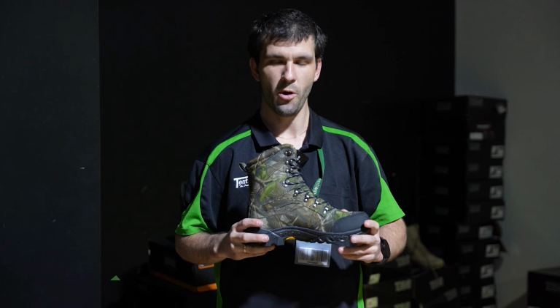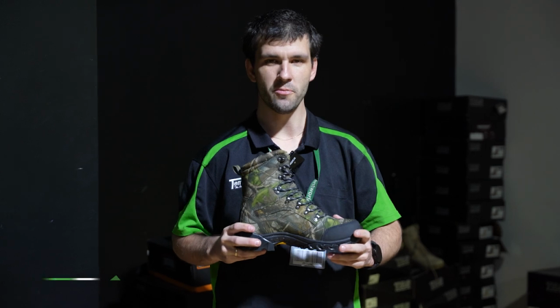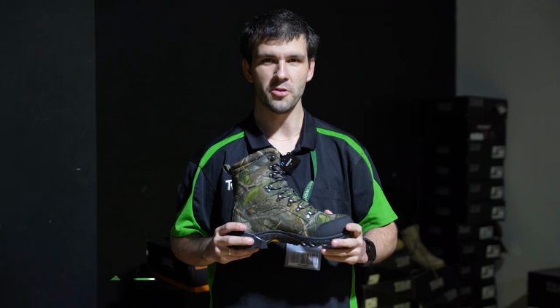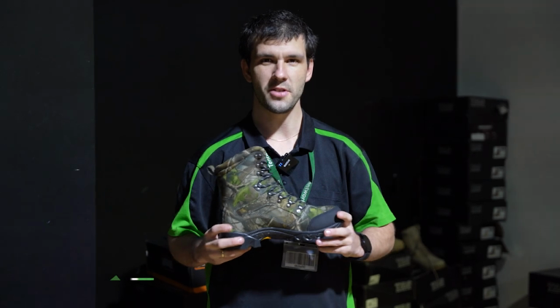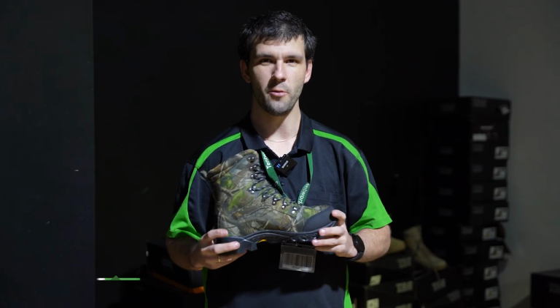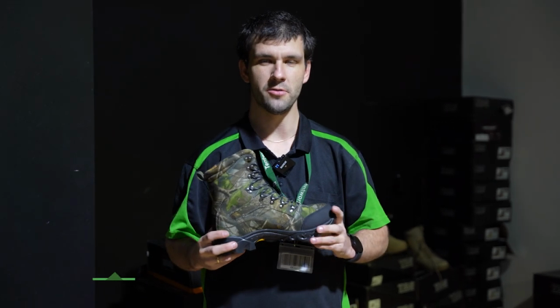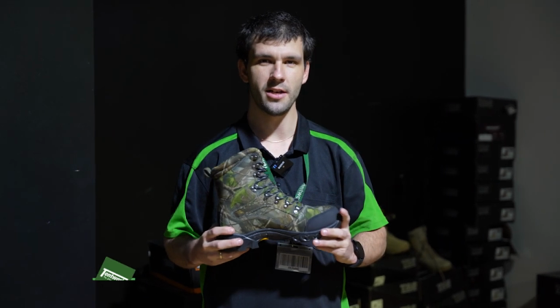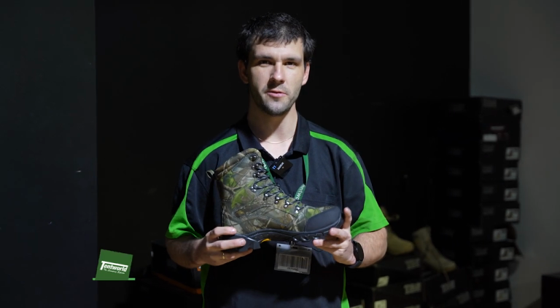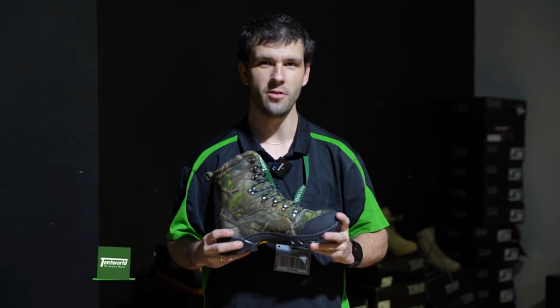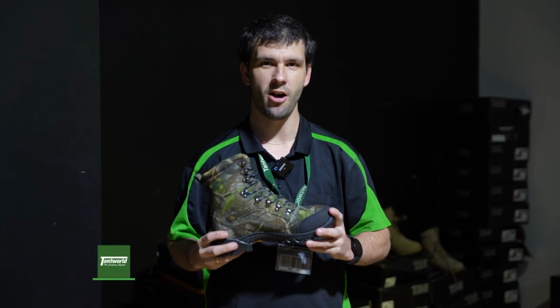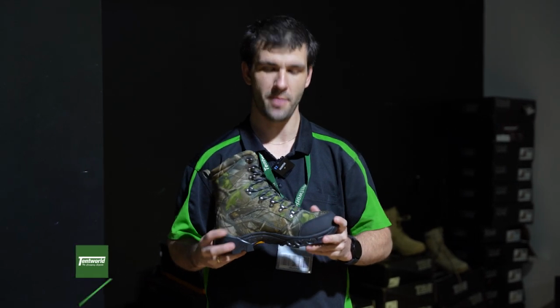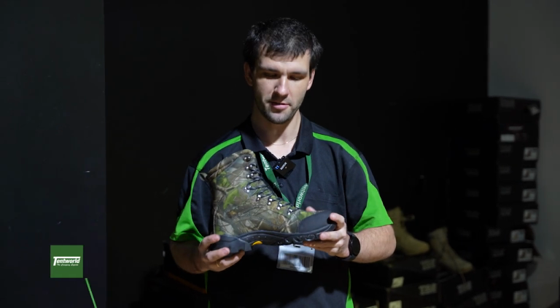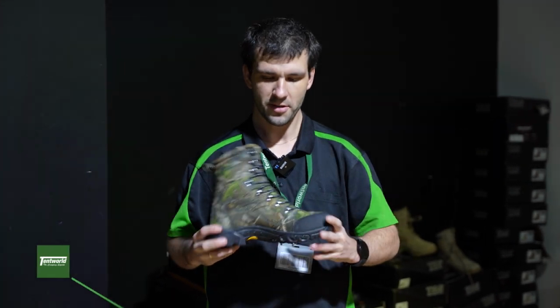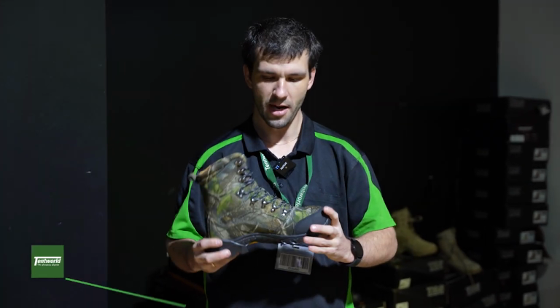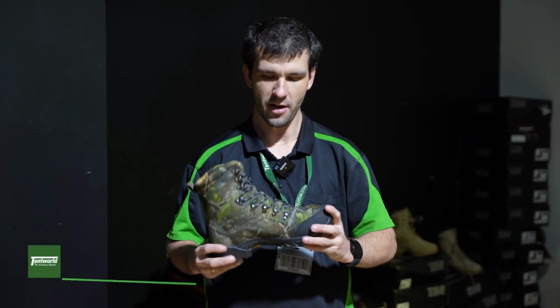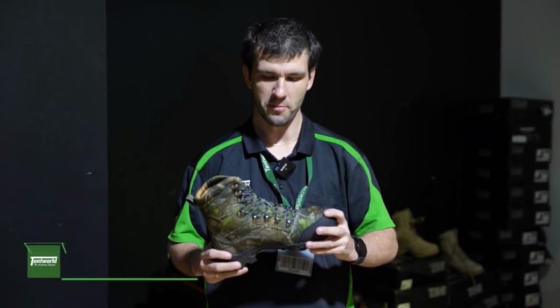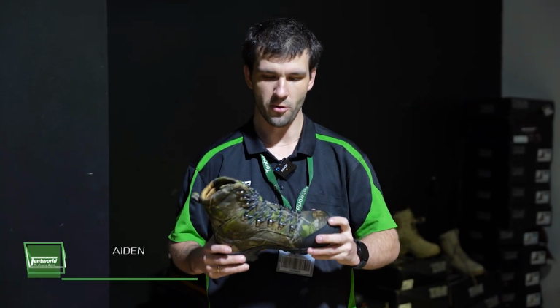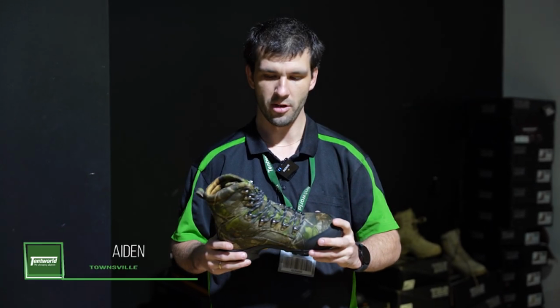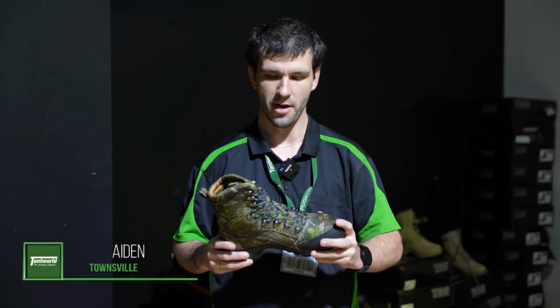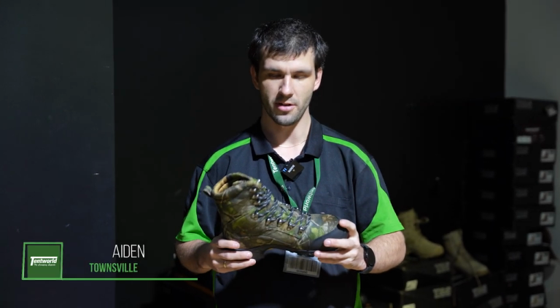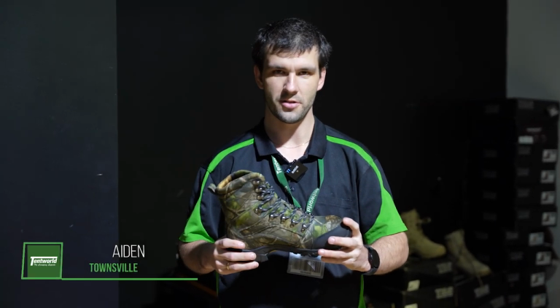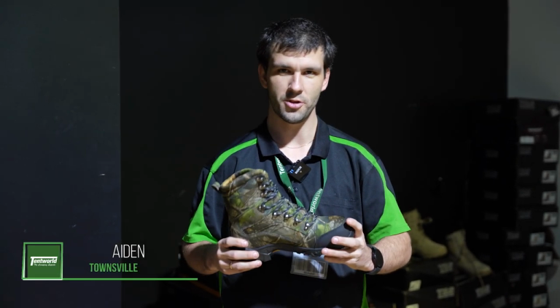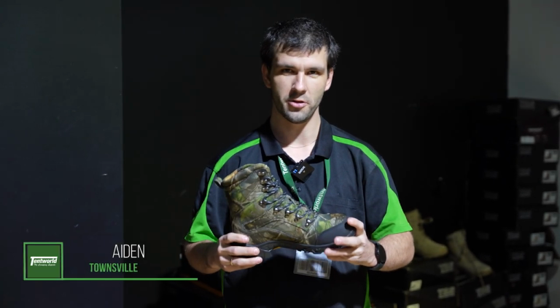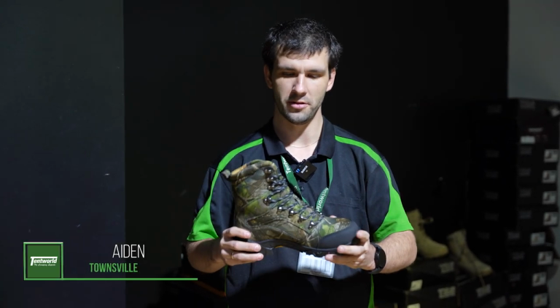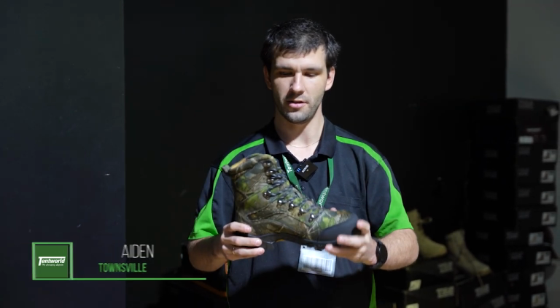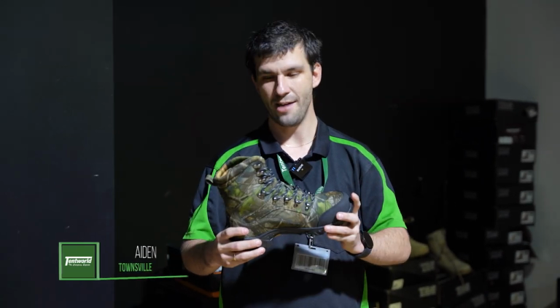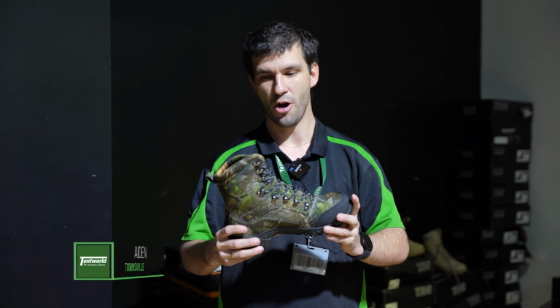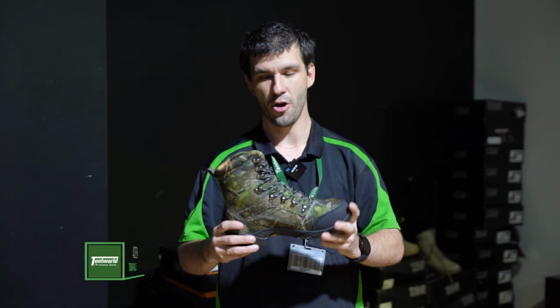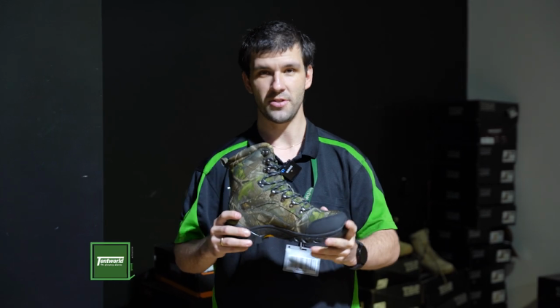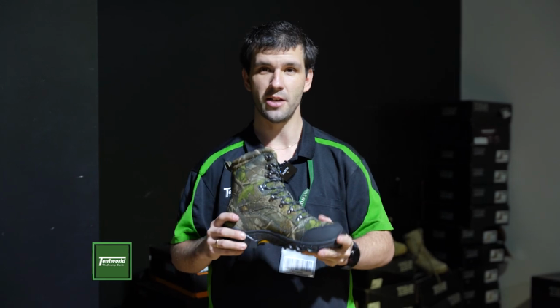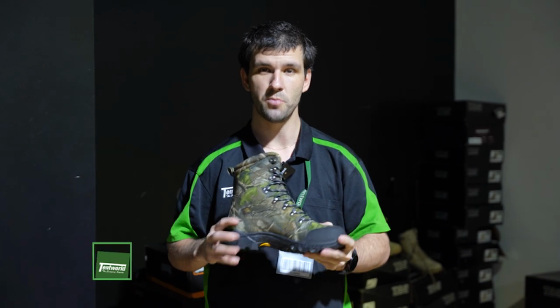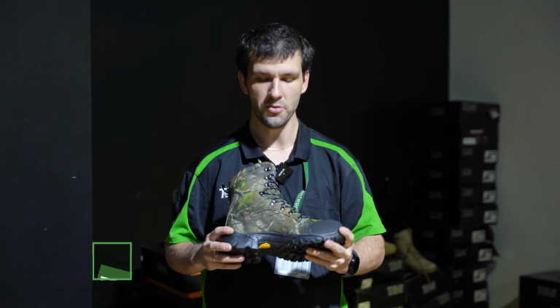Welcome to Tech World Townsville, I'm Aiden. Today we're going to be talking about the Centroen Chemo Taz boots.